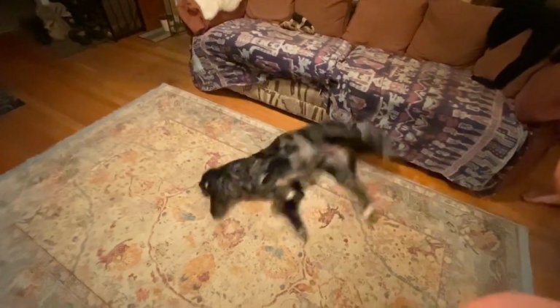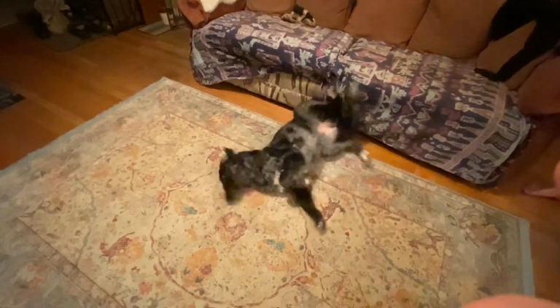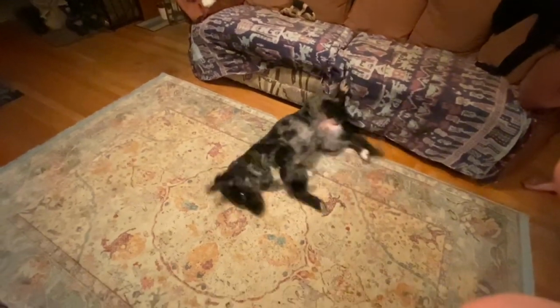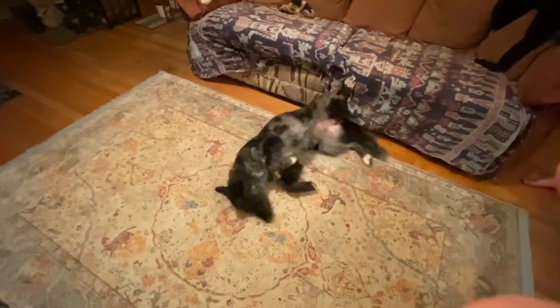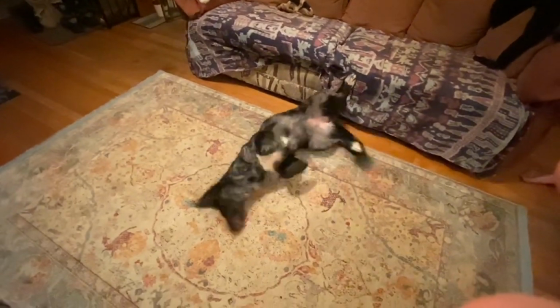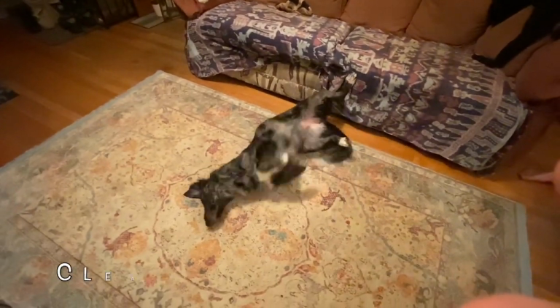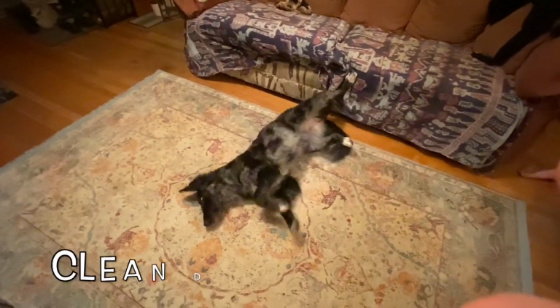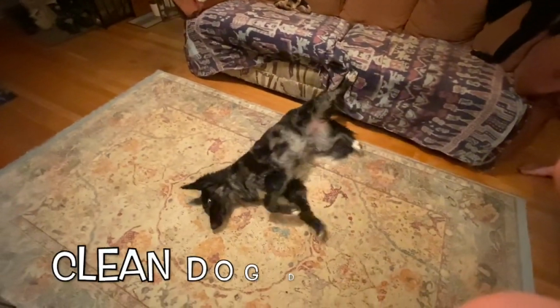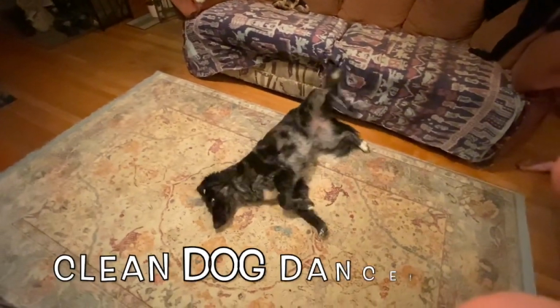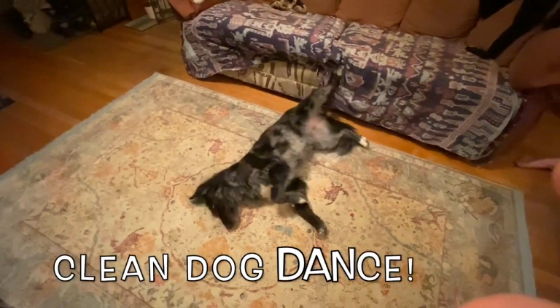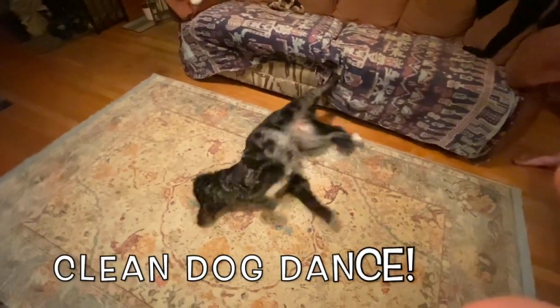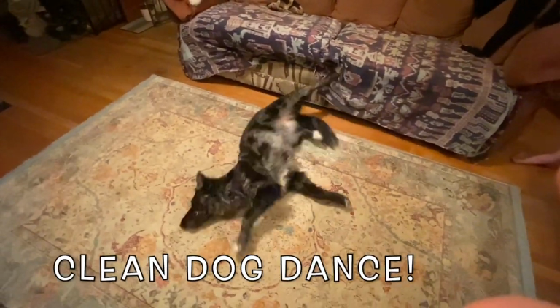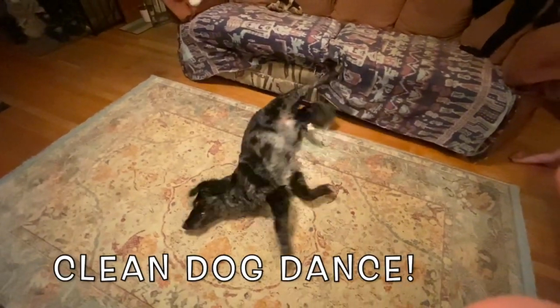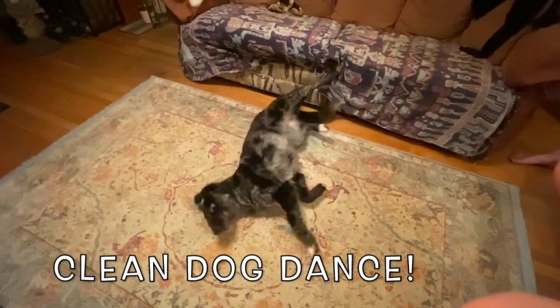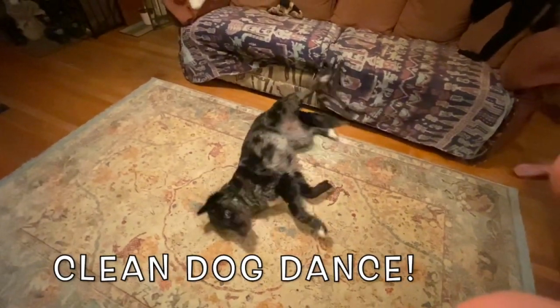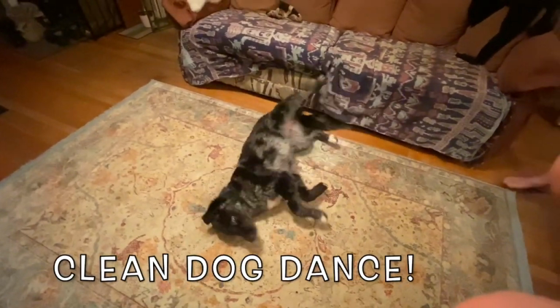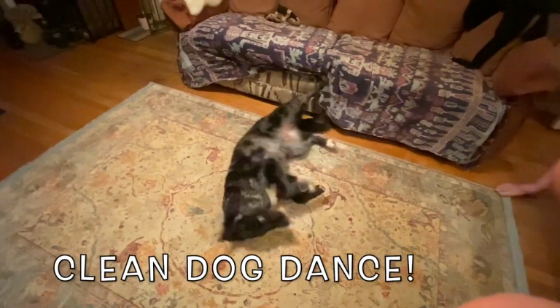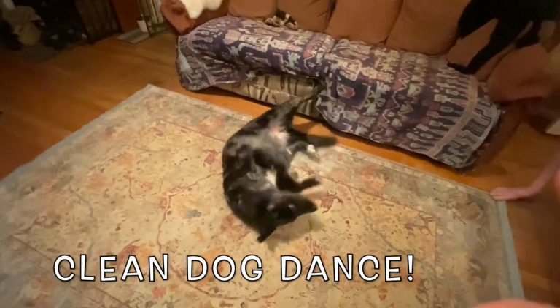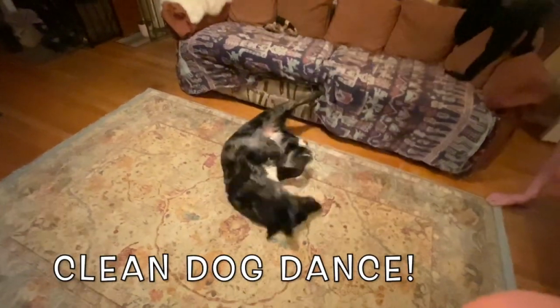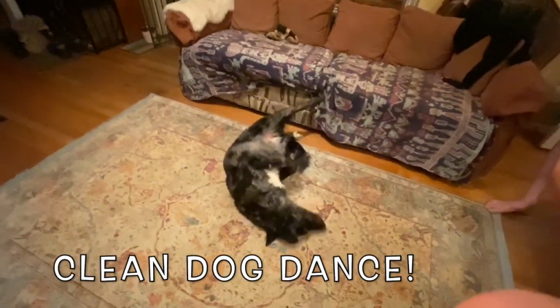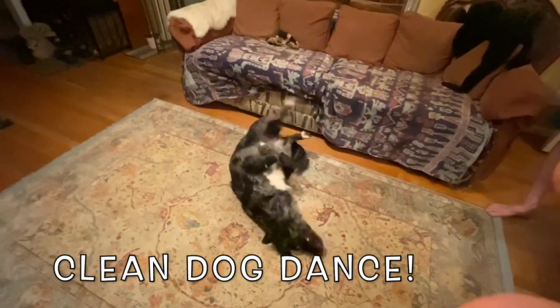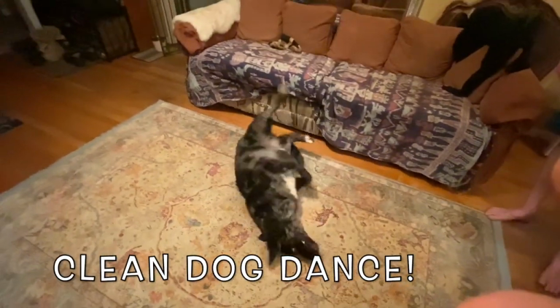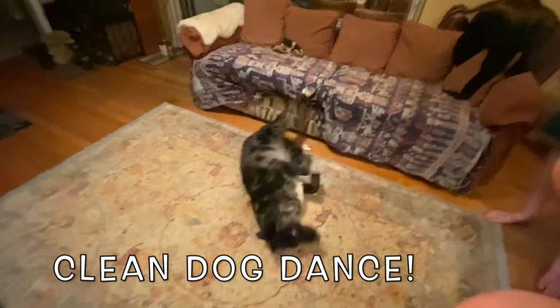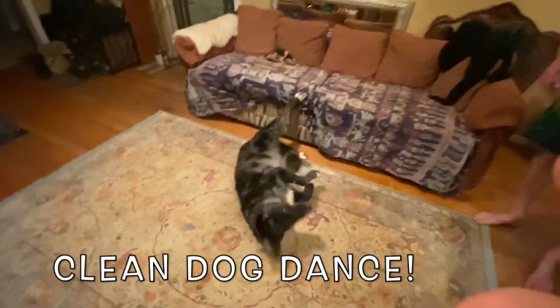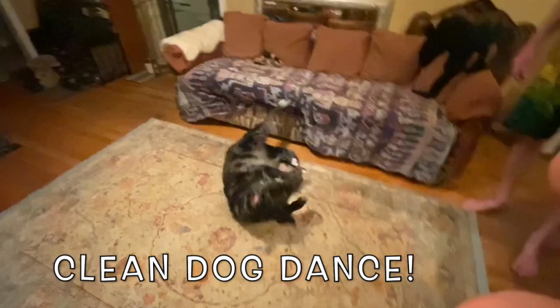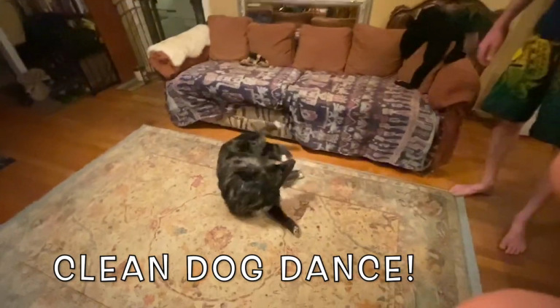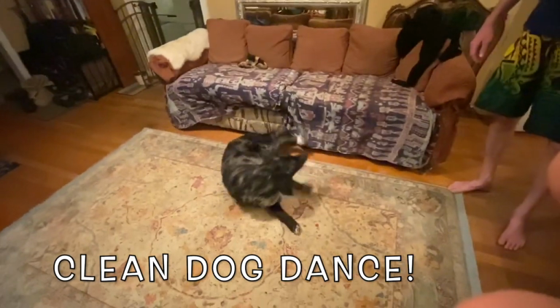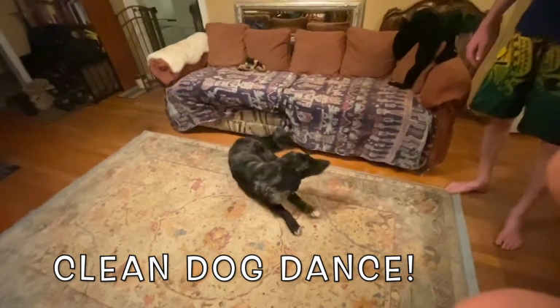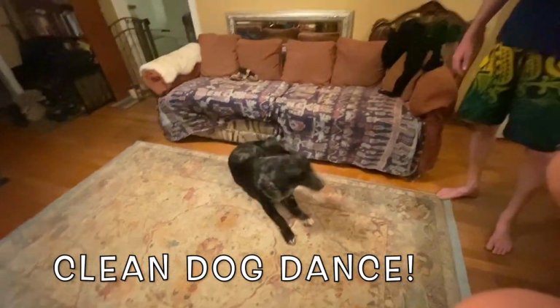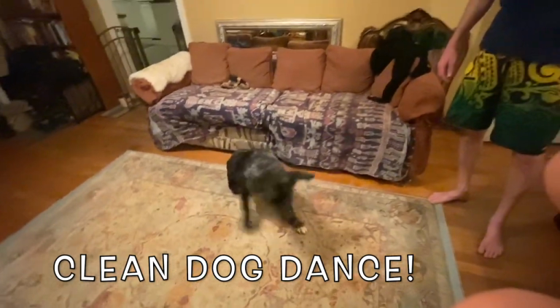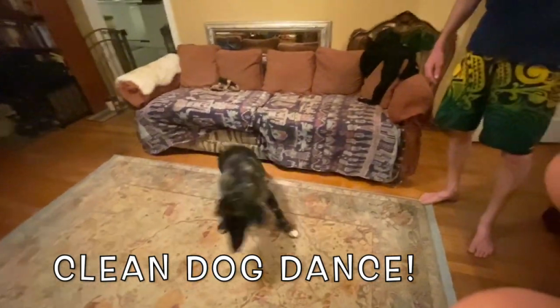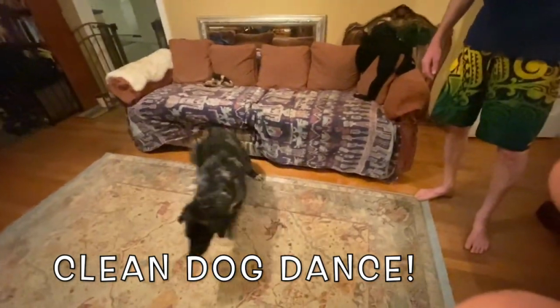Flopsy. This is the clean dog dance. Yes.